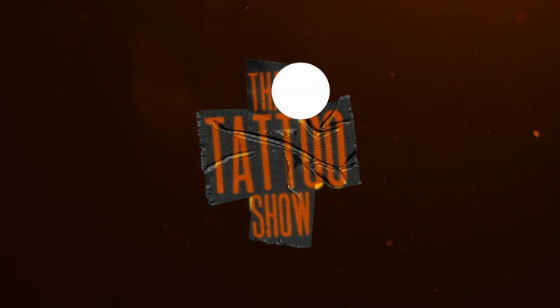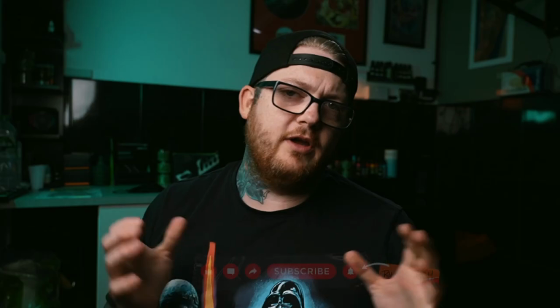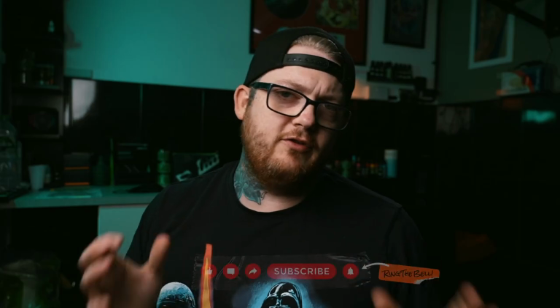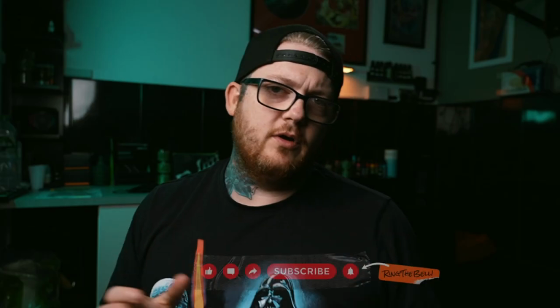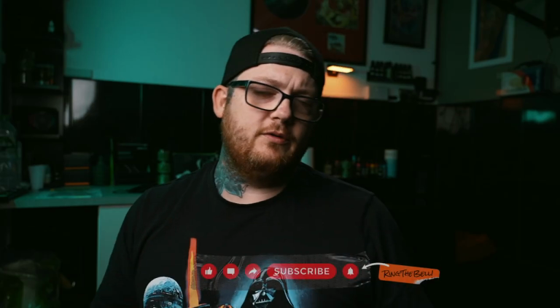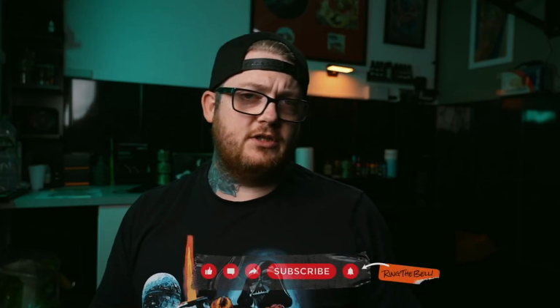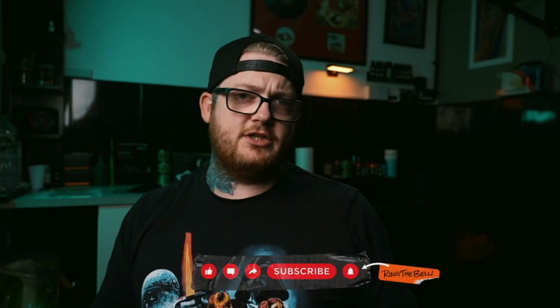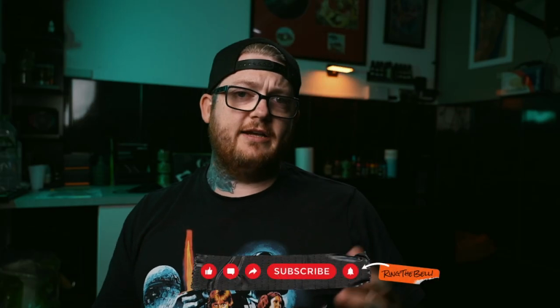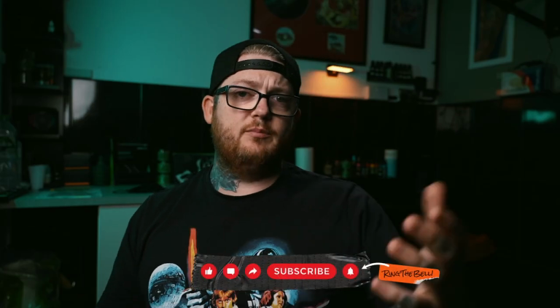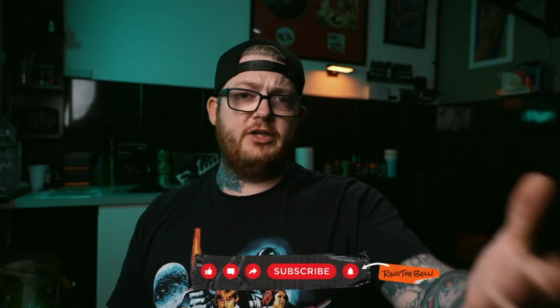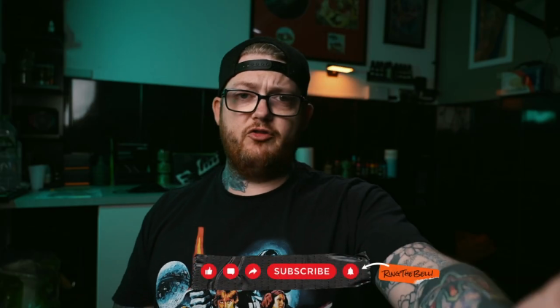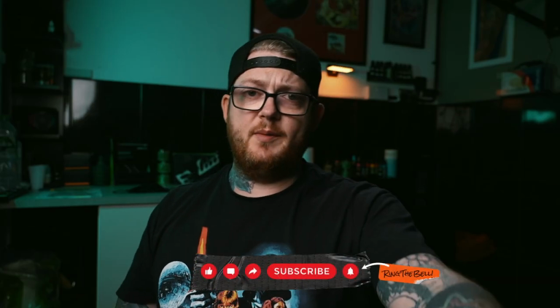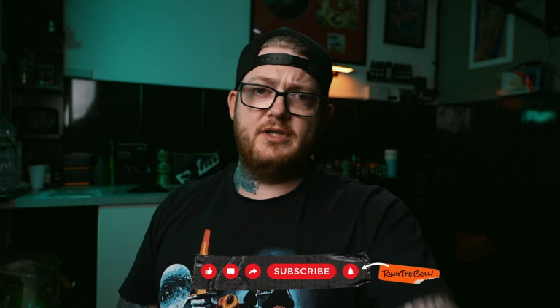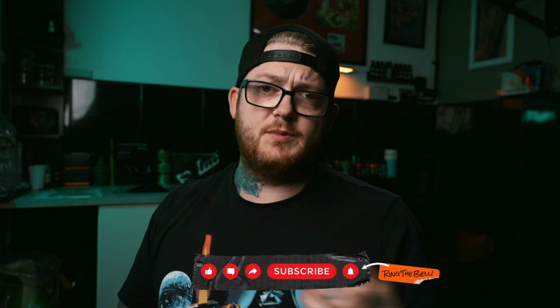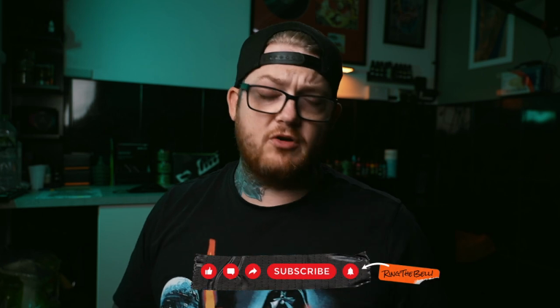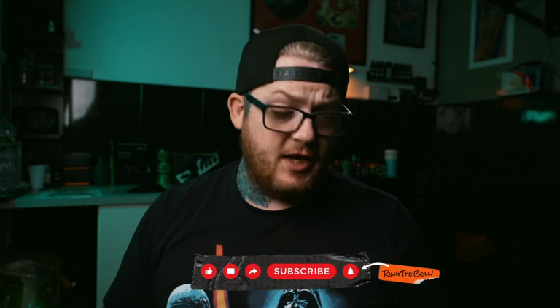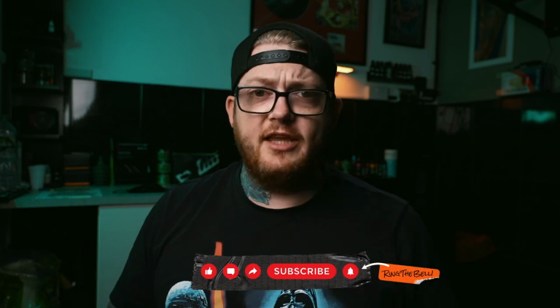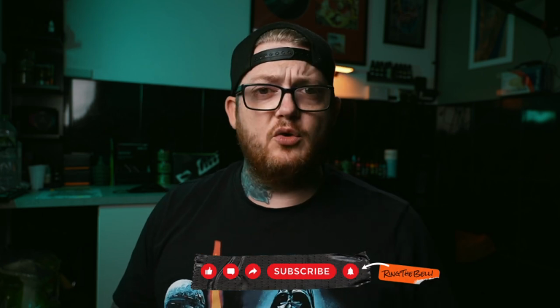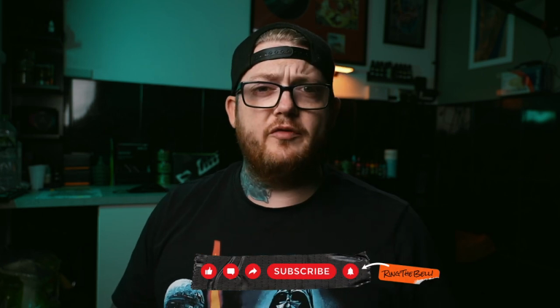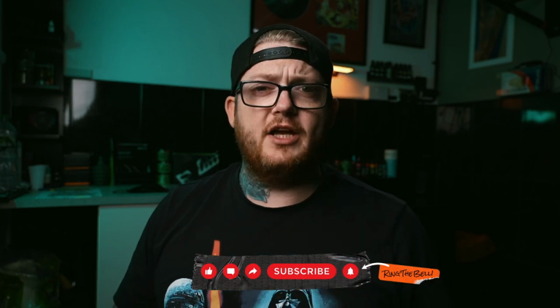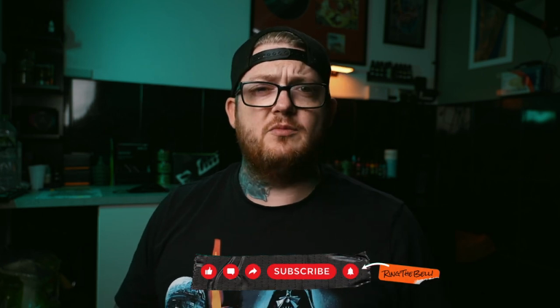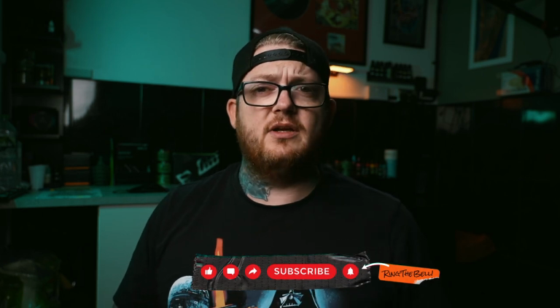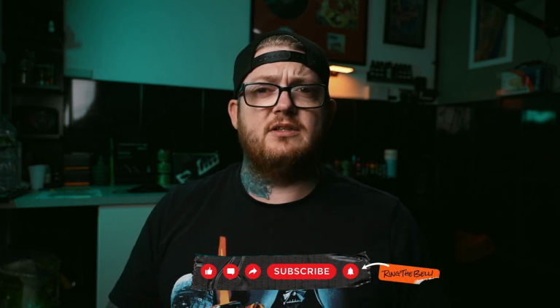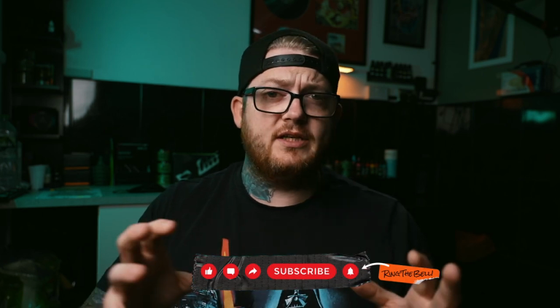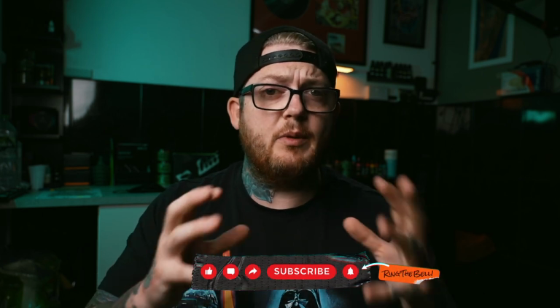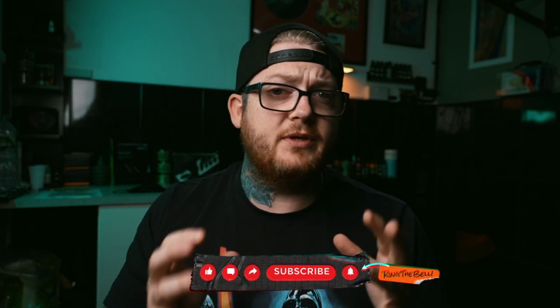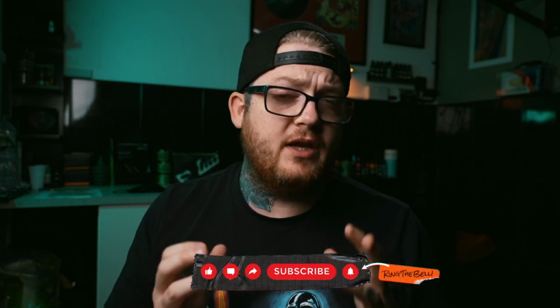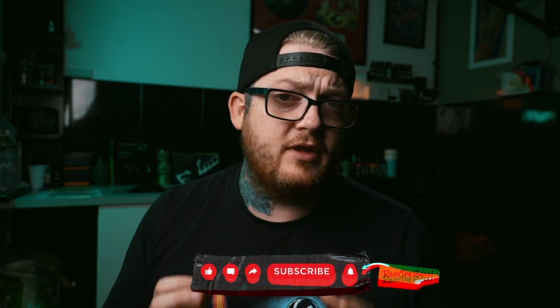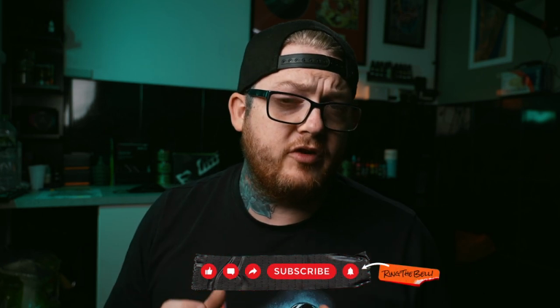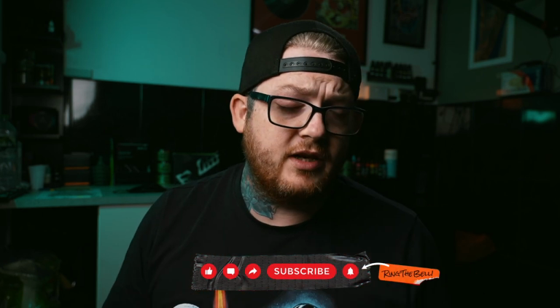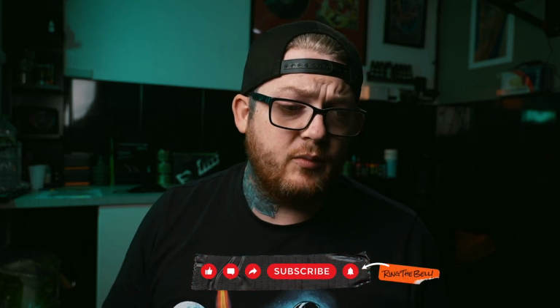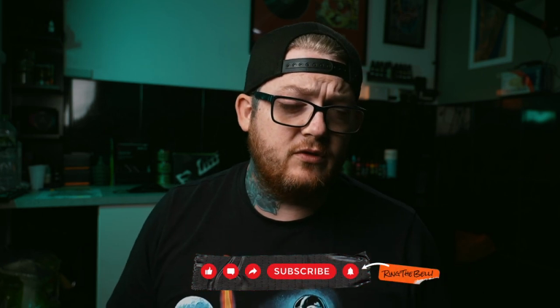If you are new to the channel, please remember to subscribe, hit the notification button, and stay up to date with everything that we do.